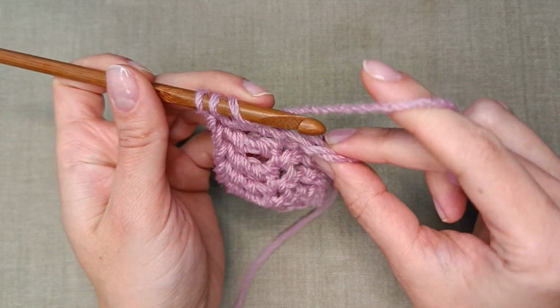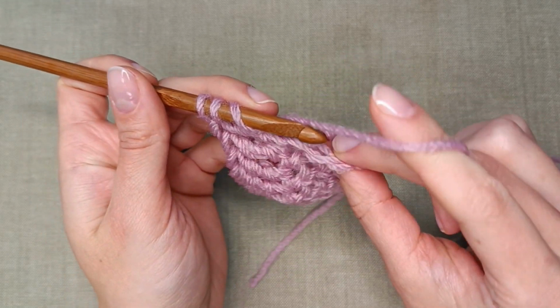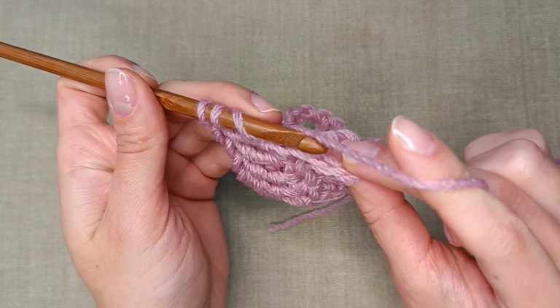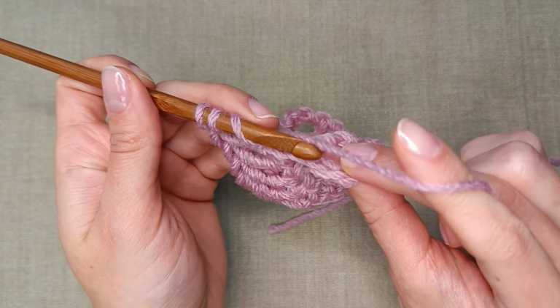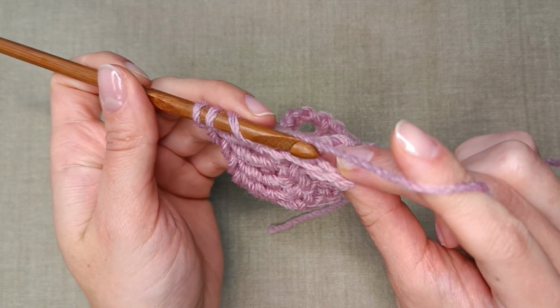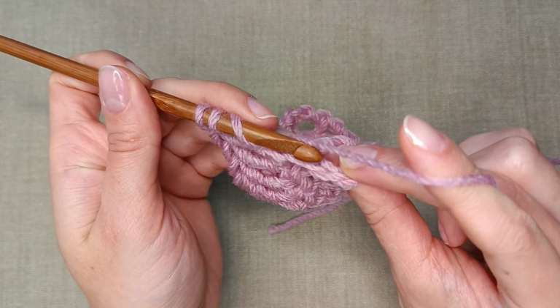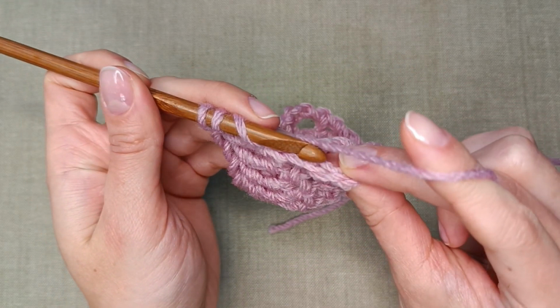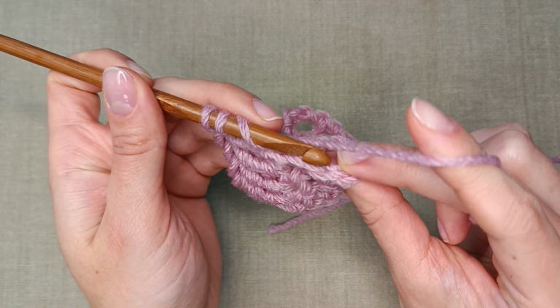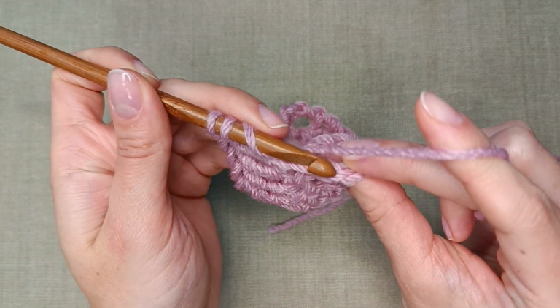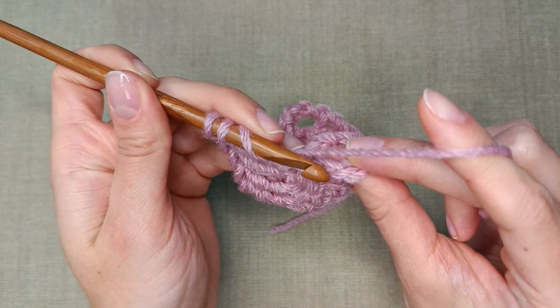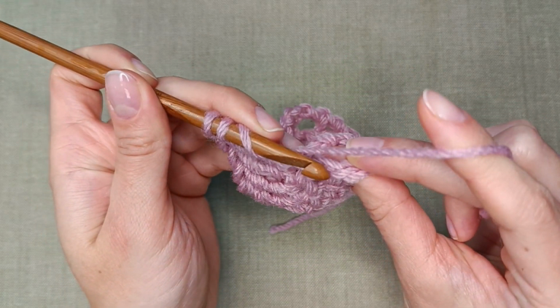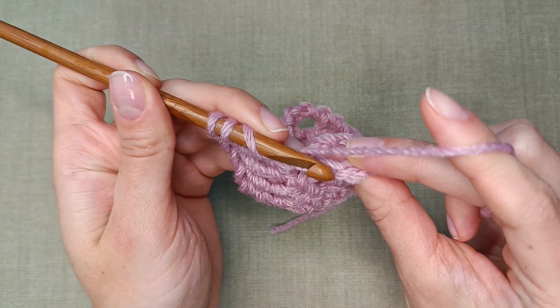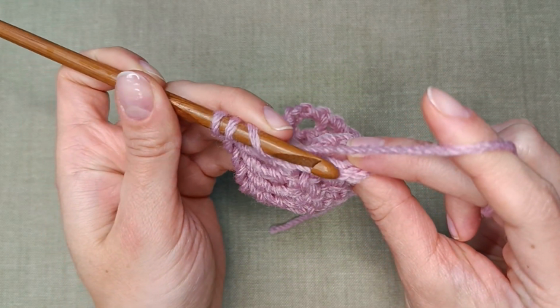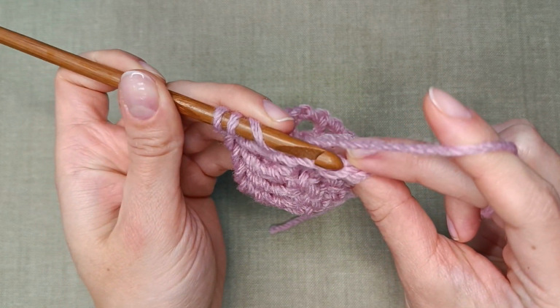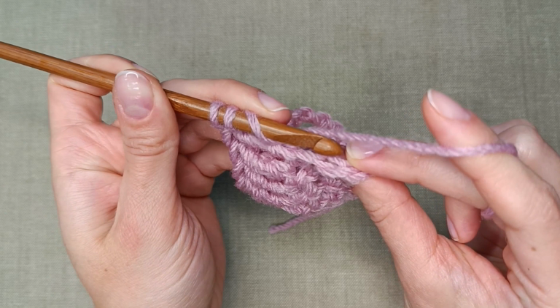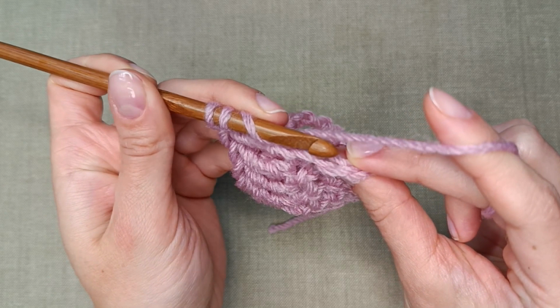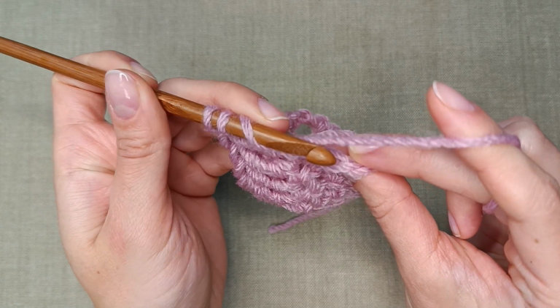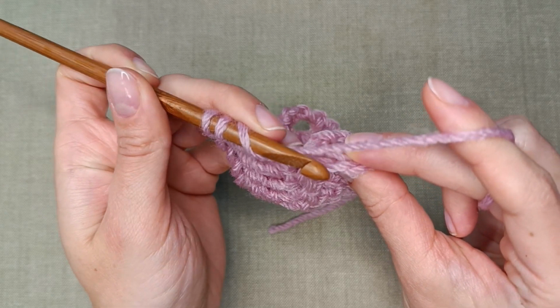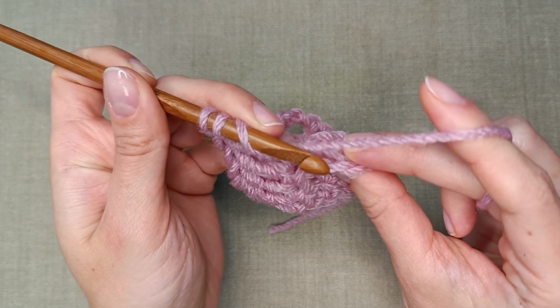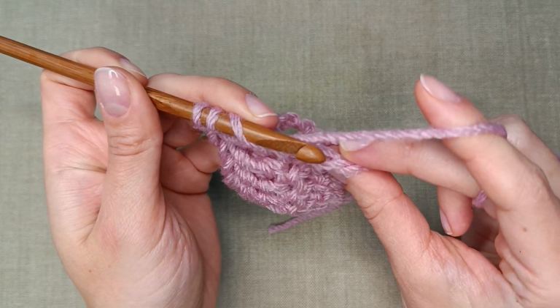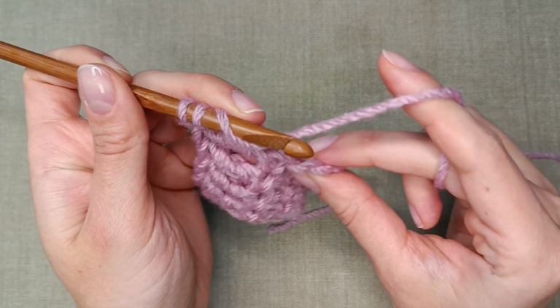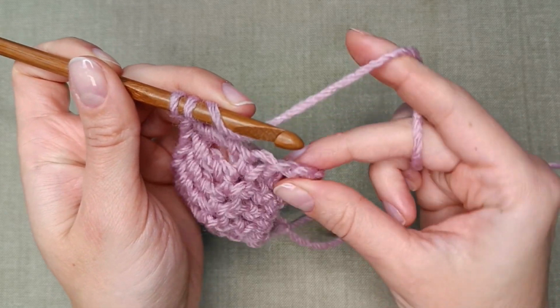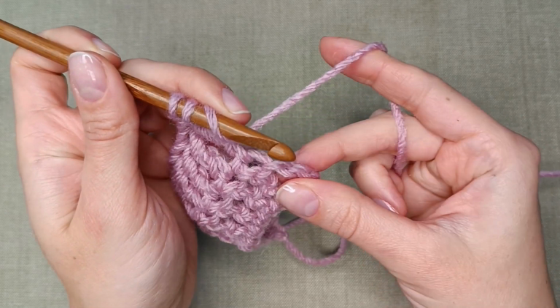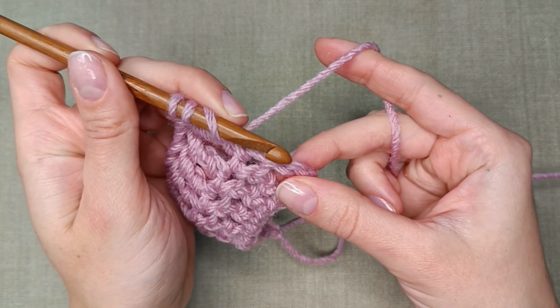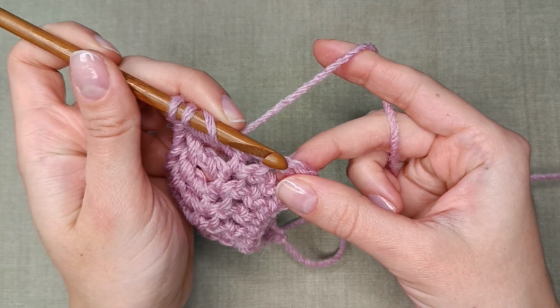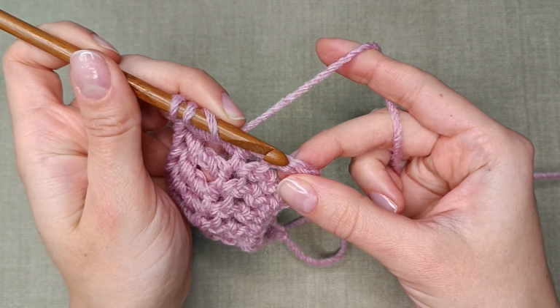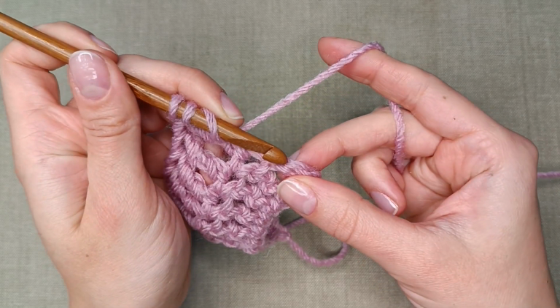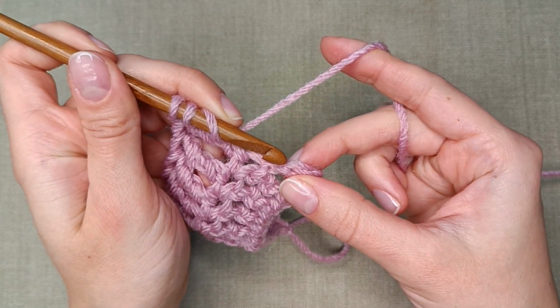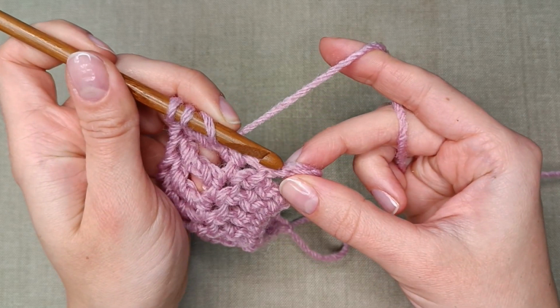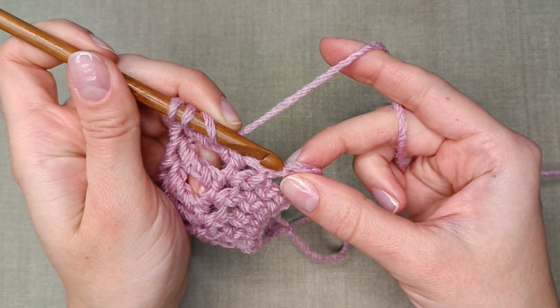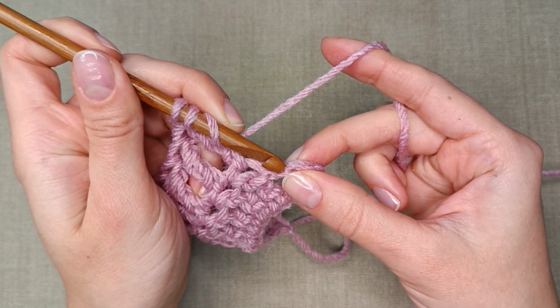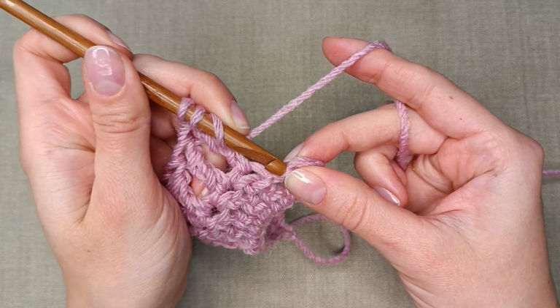Find the chain stitch right next to the regular stitch and work the last treble there.